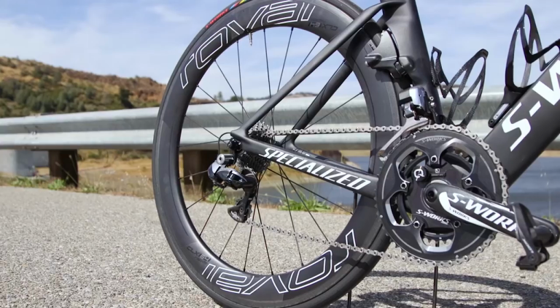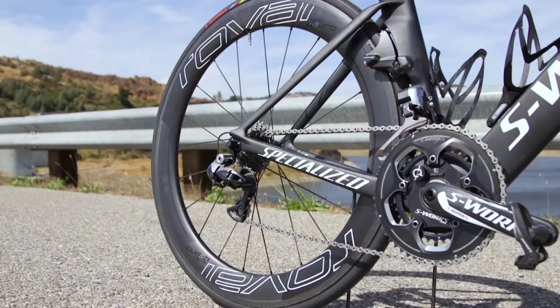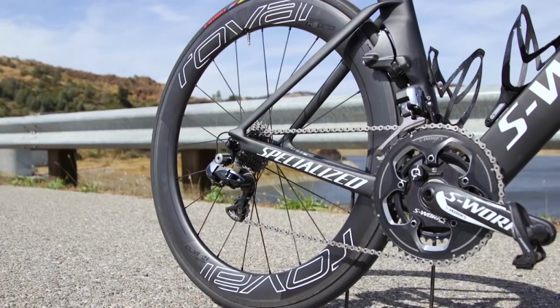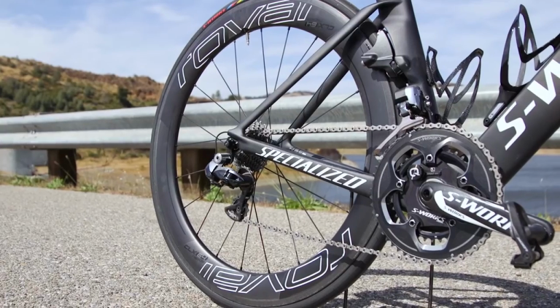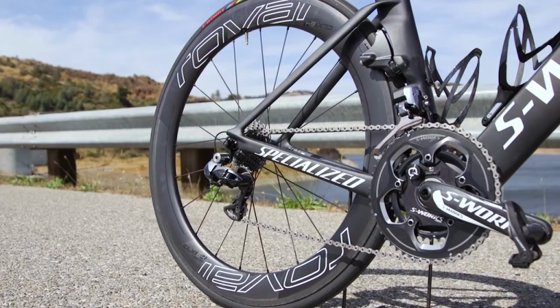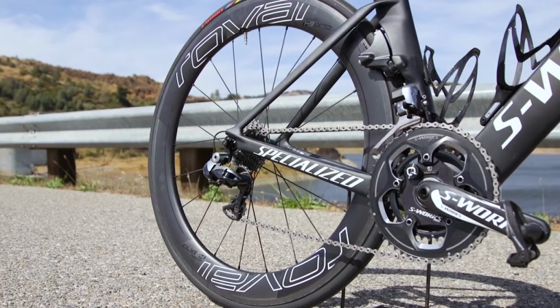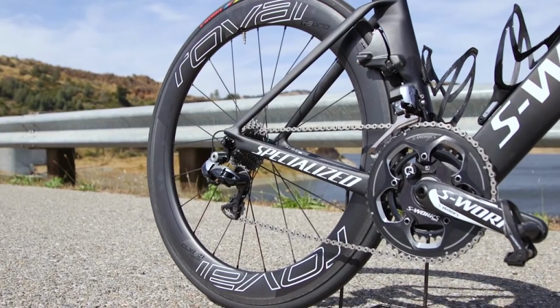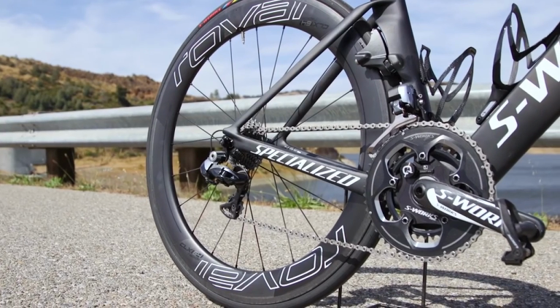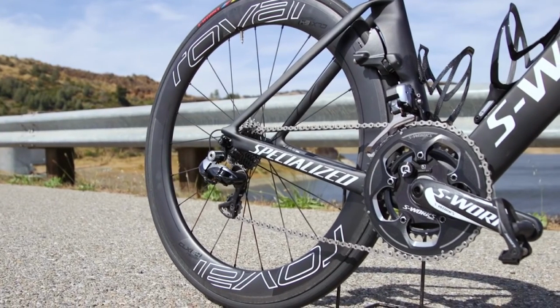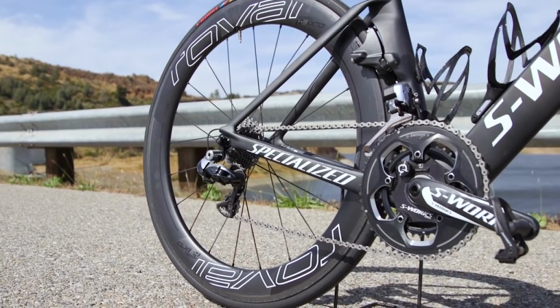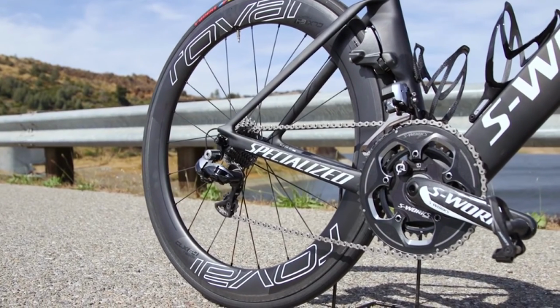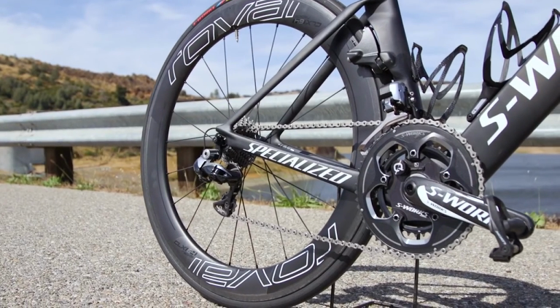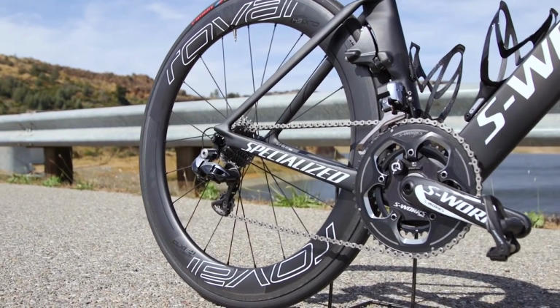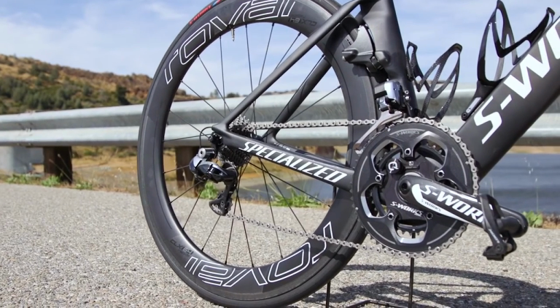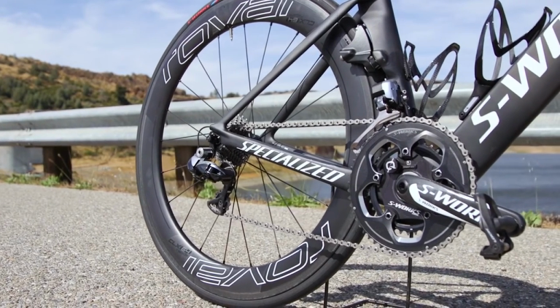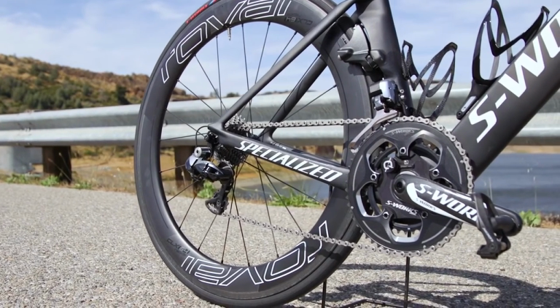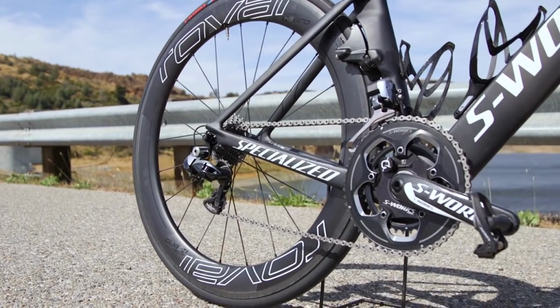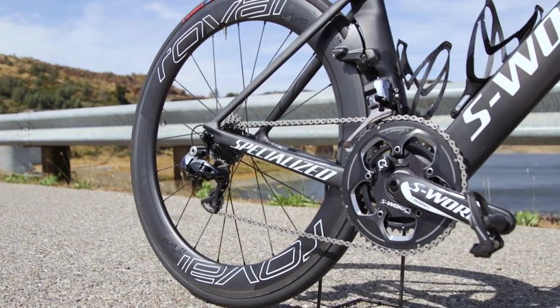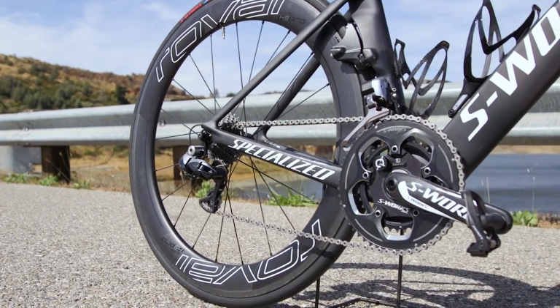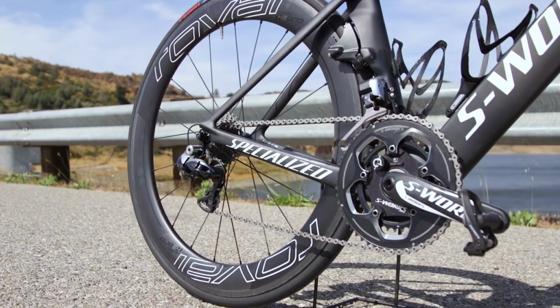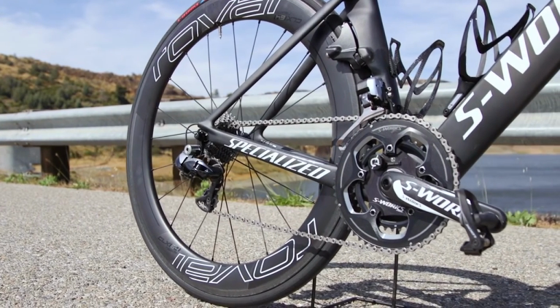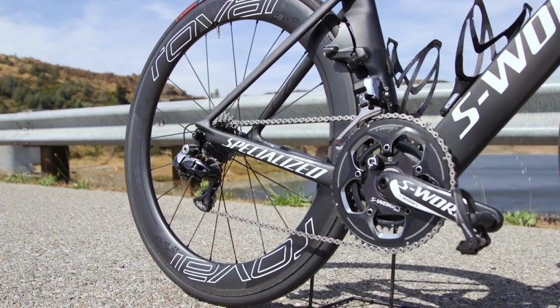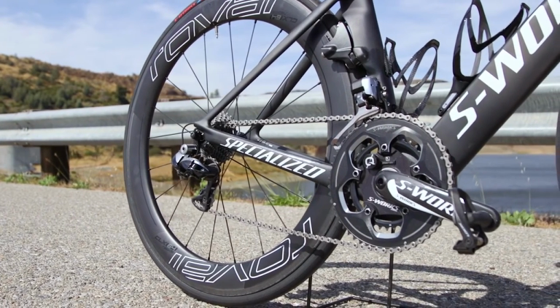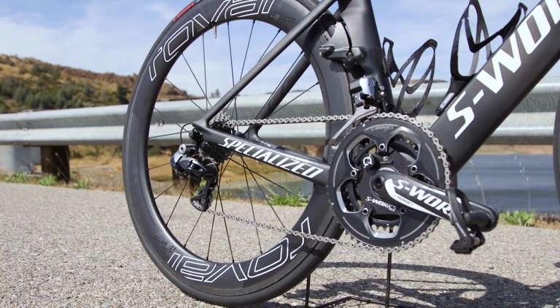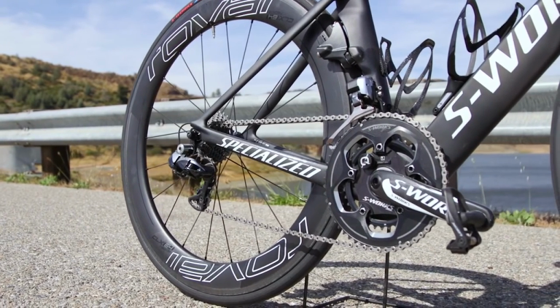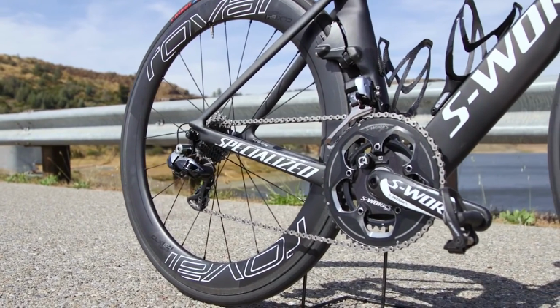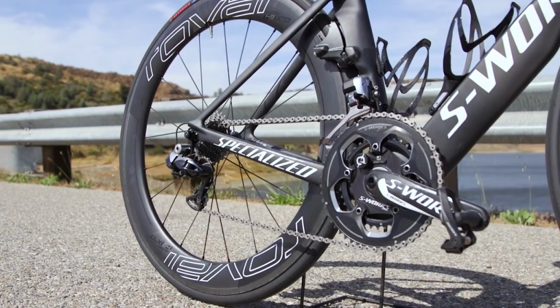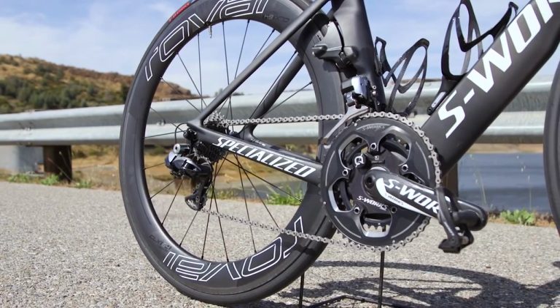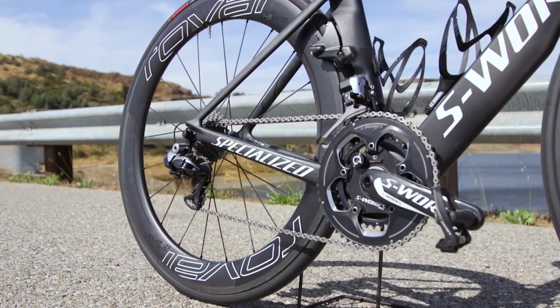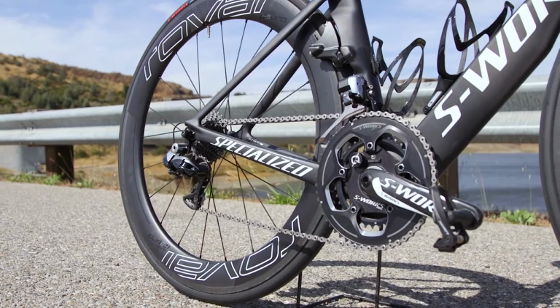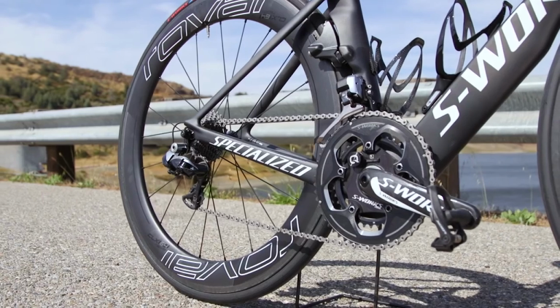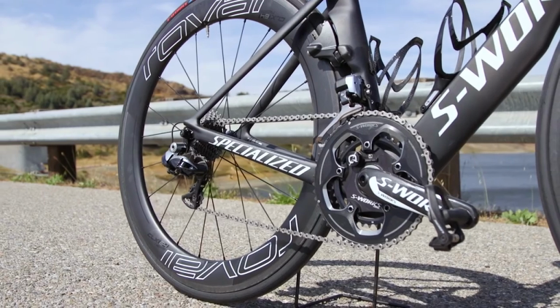The aerodynamic hubs on this wheel set were tuned to shave drag without losing any stiffness.